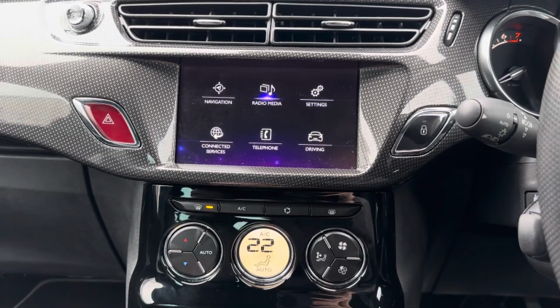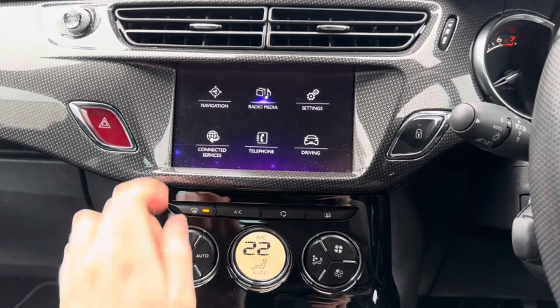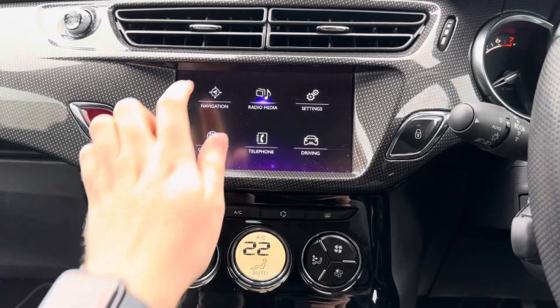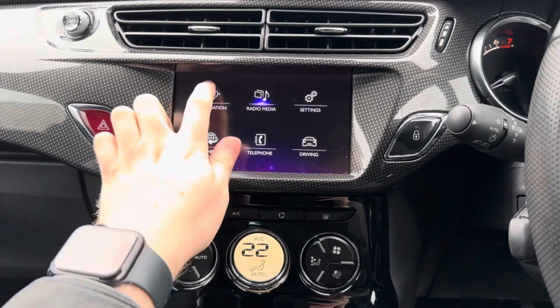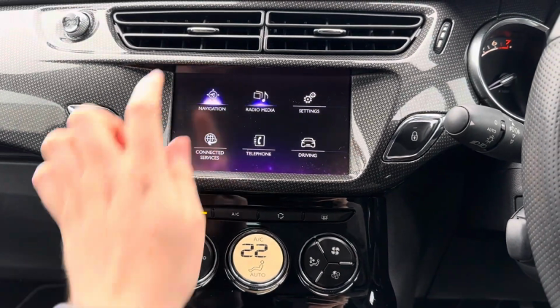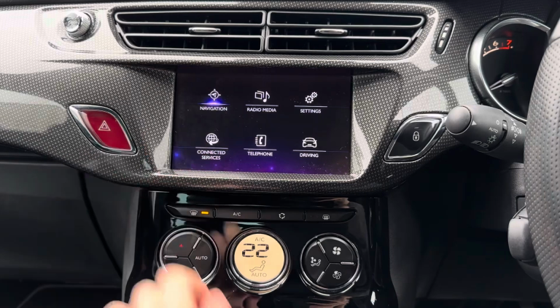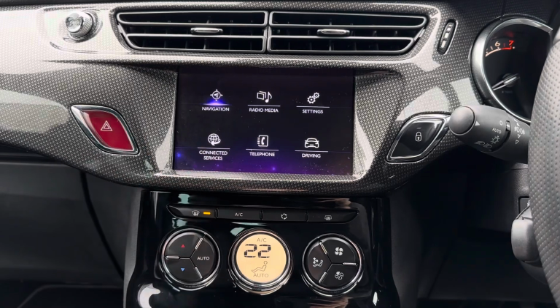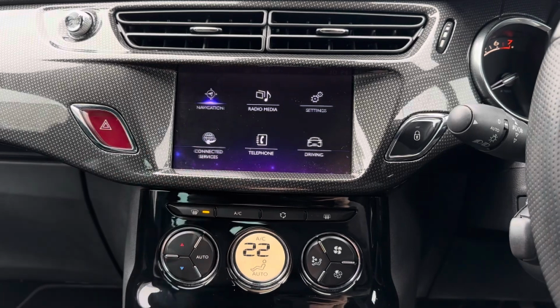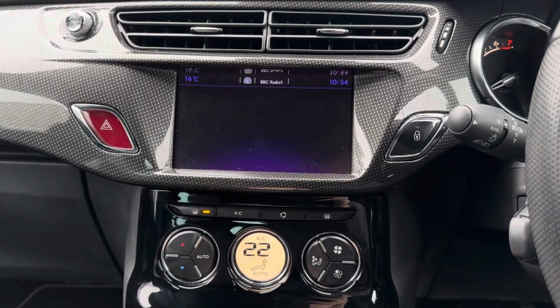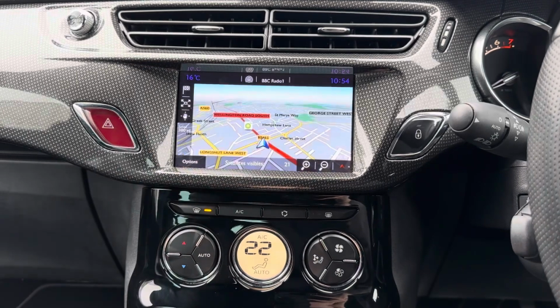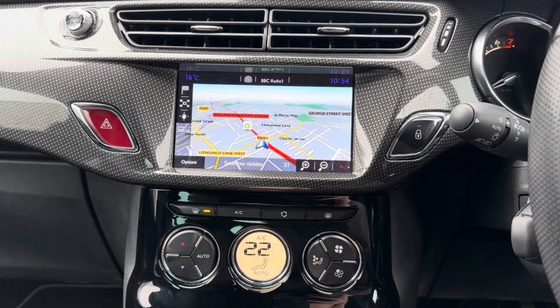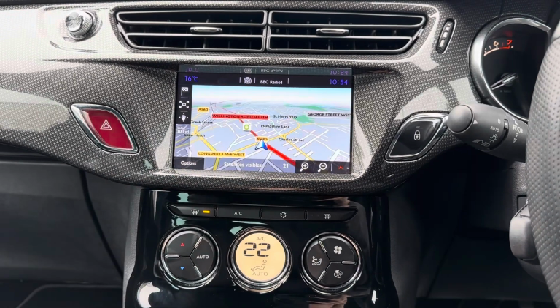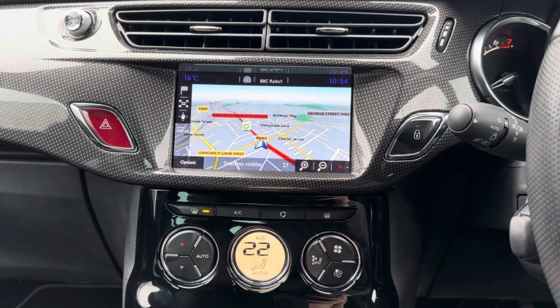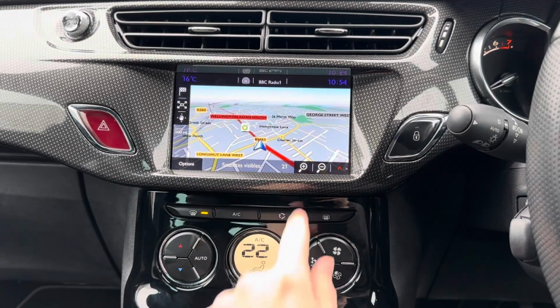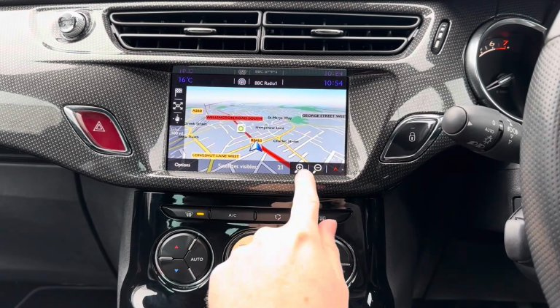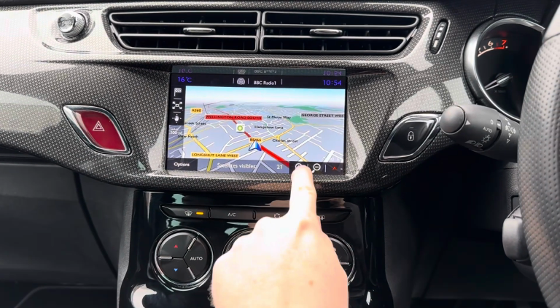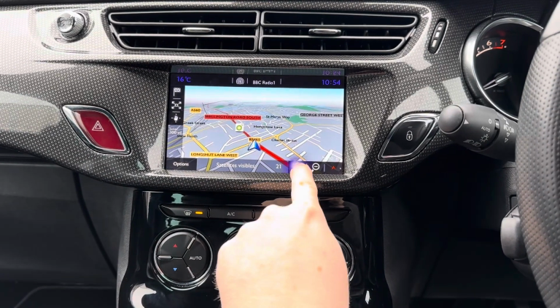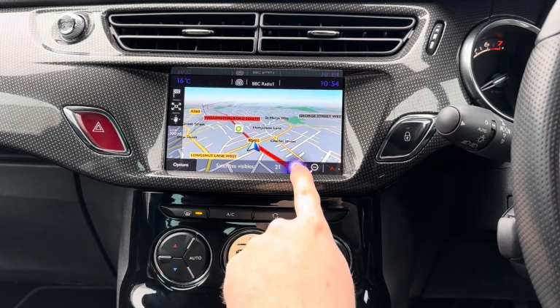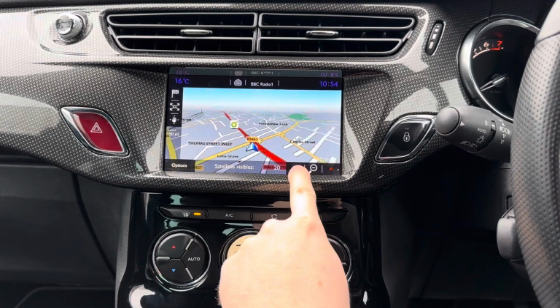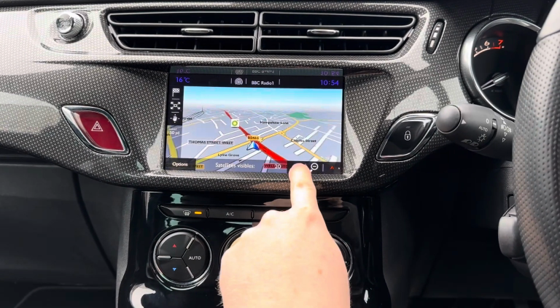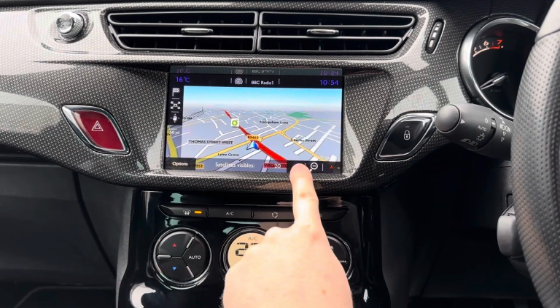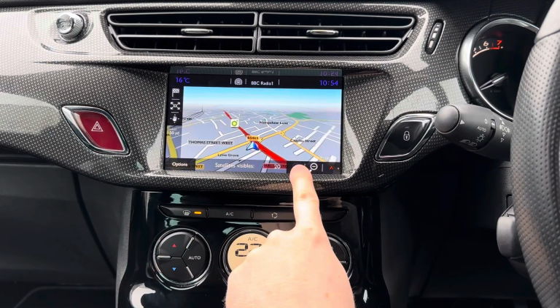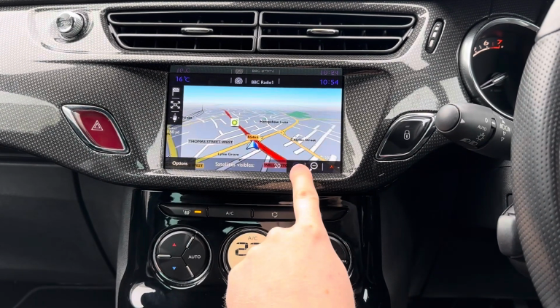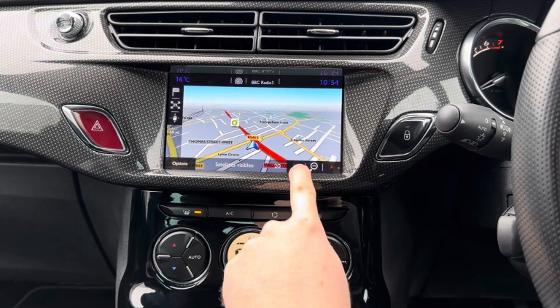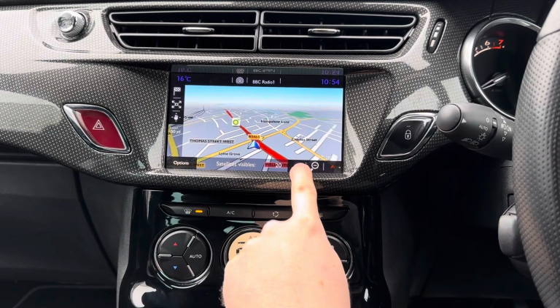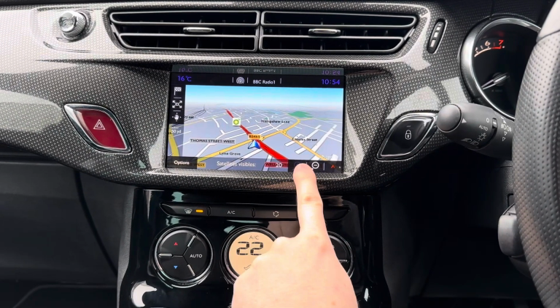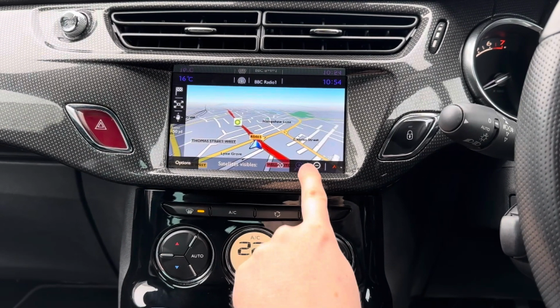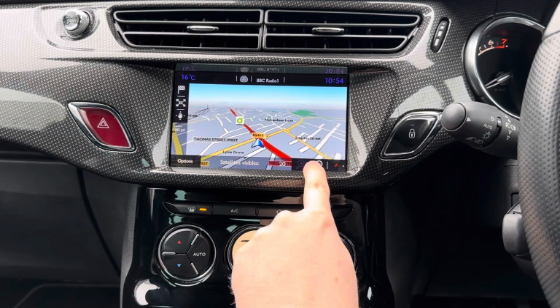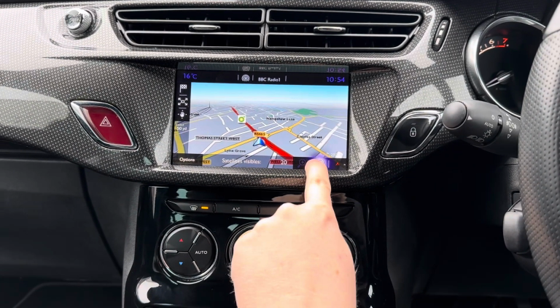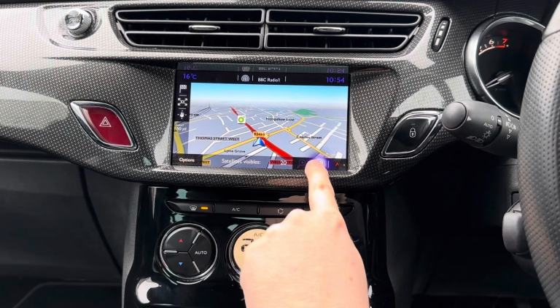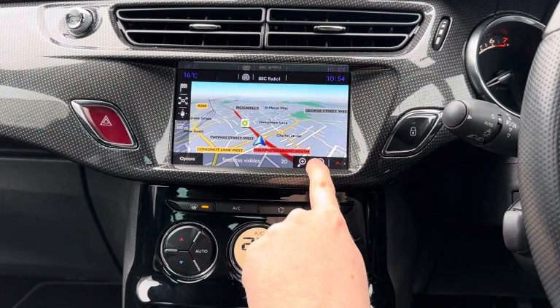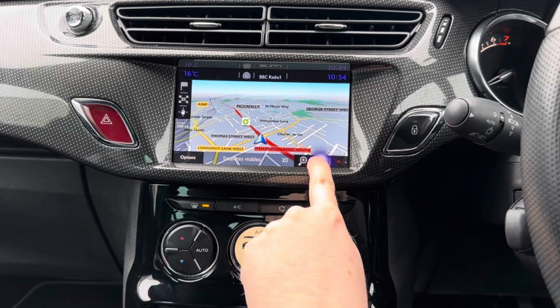You also have built-in navigation to ensure you're never lost, allowing you to head to all new places with ease.